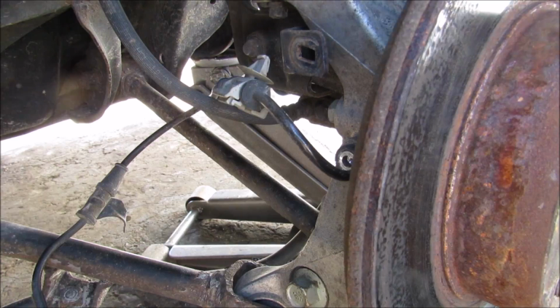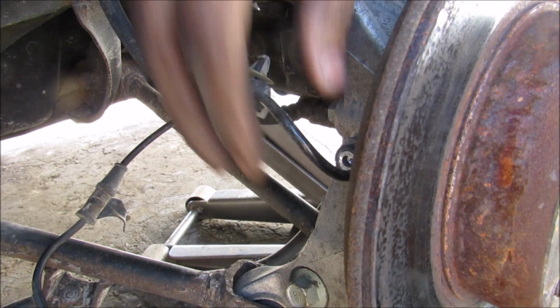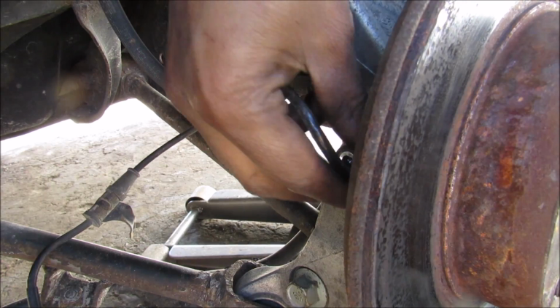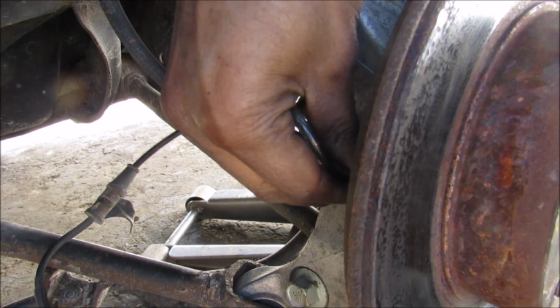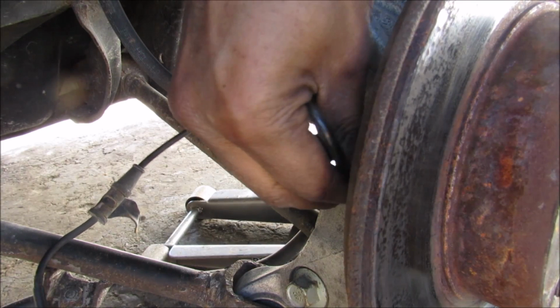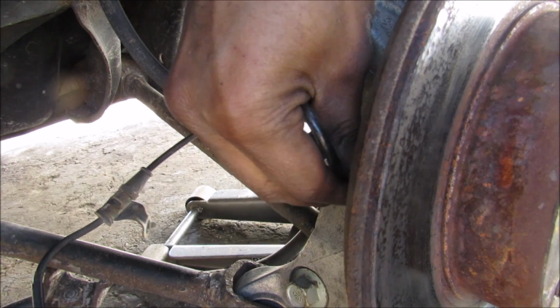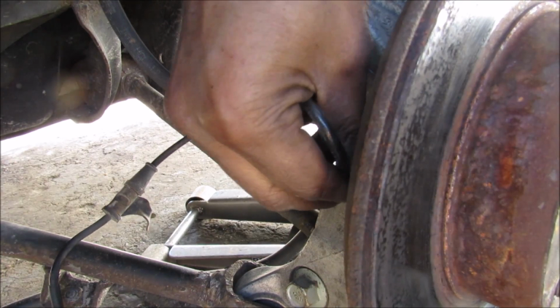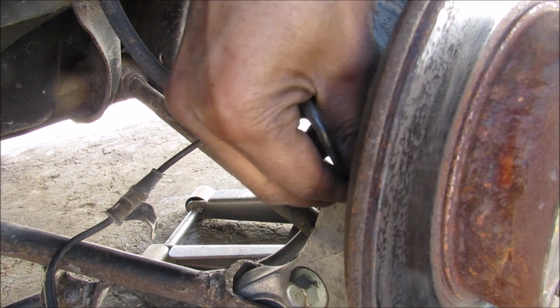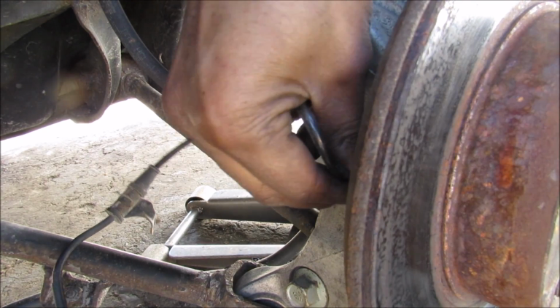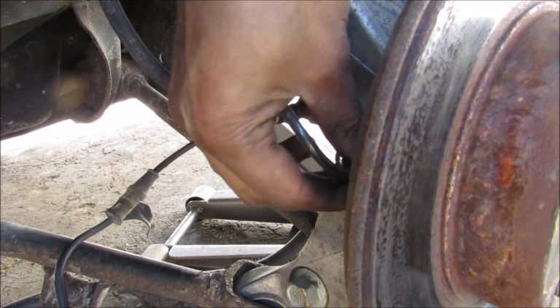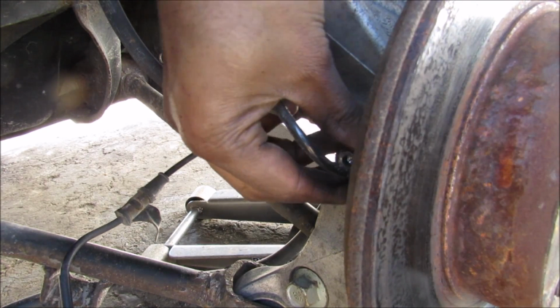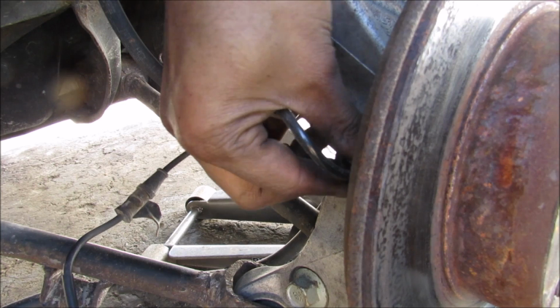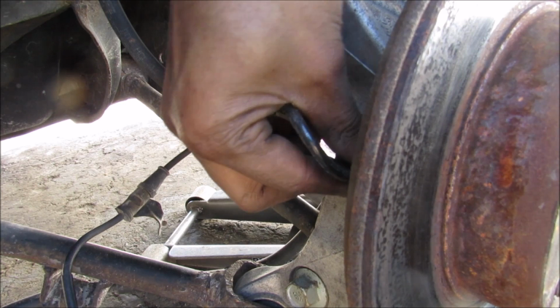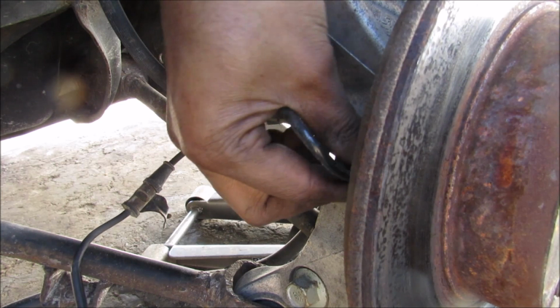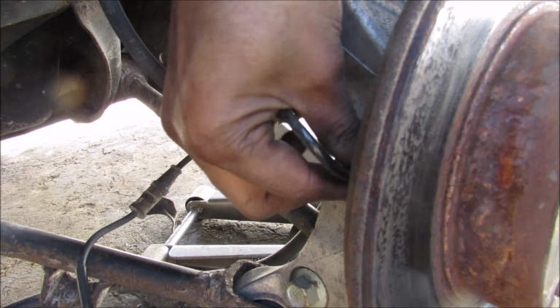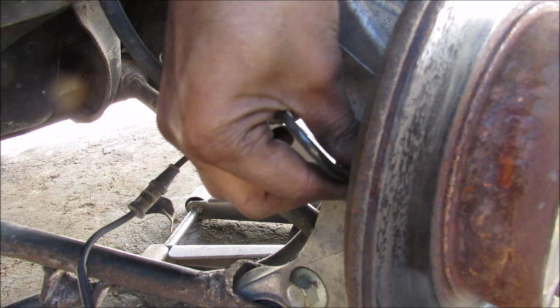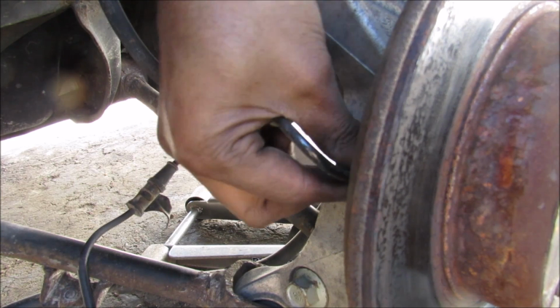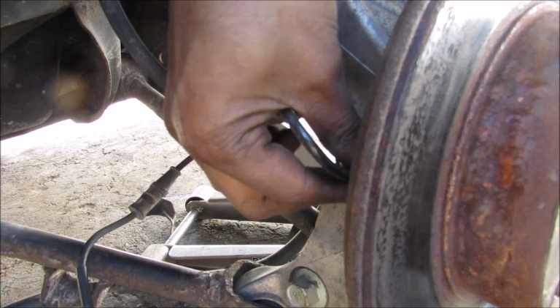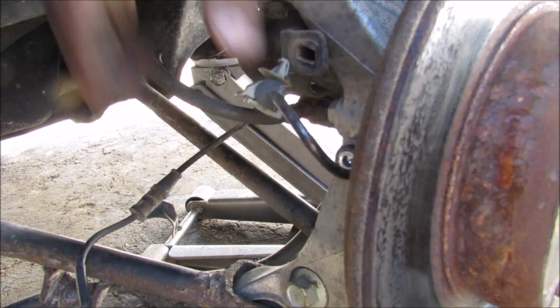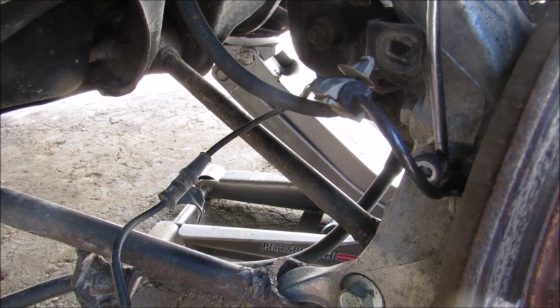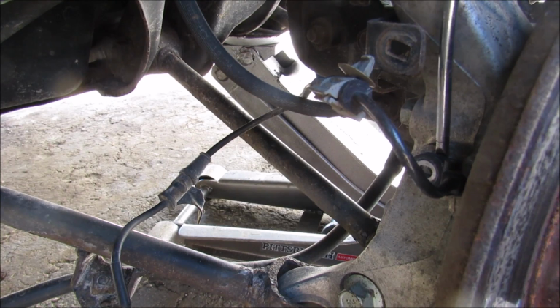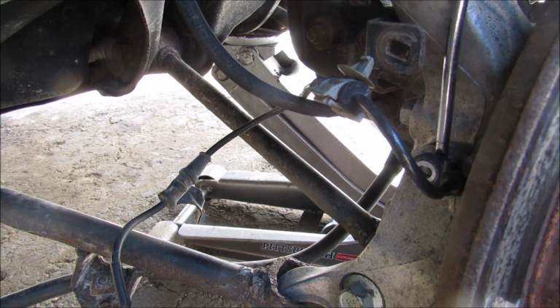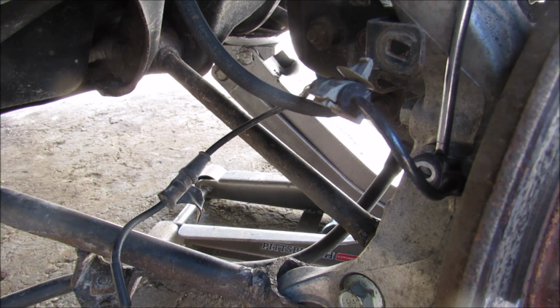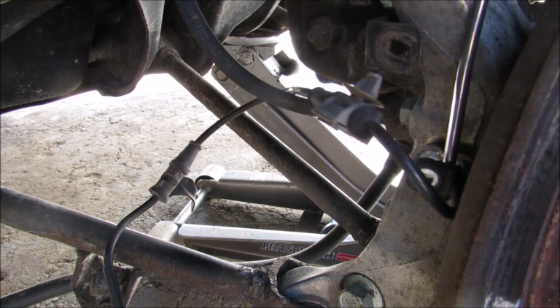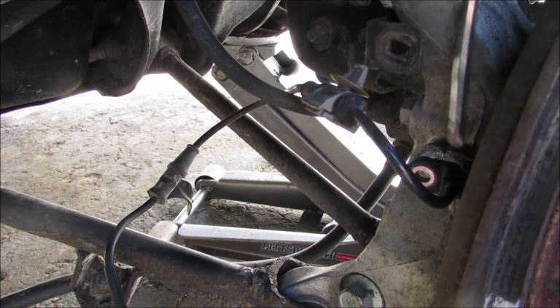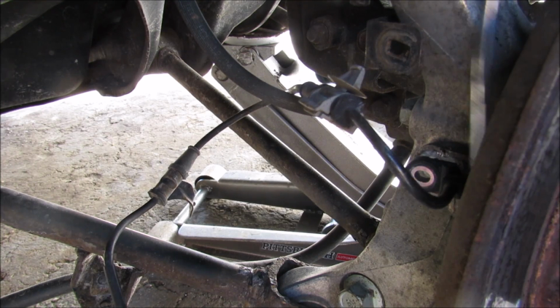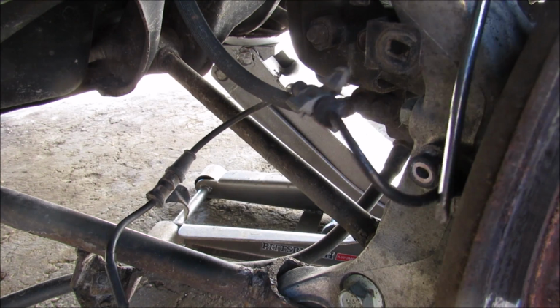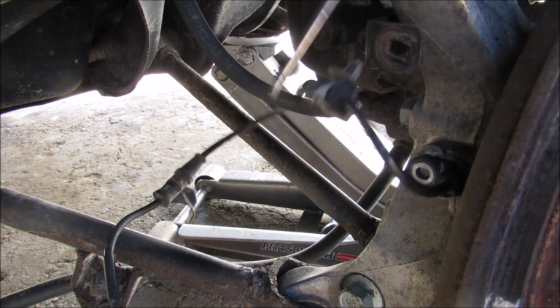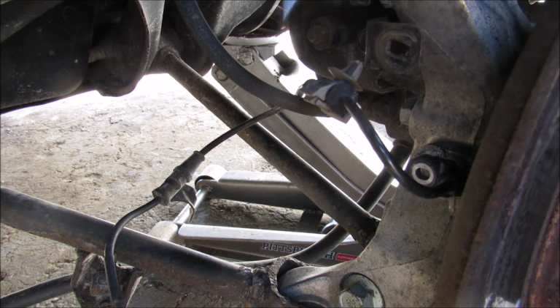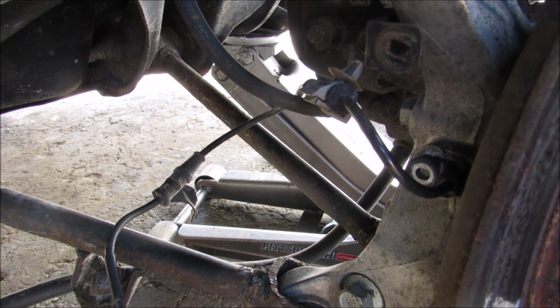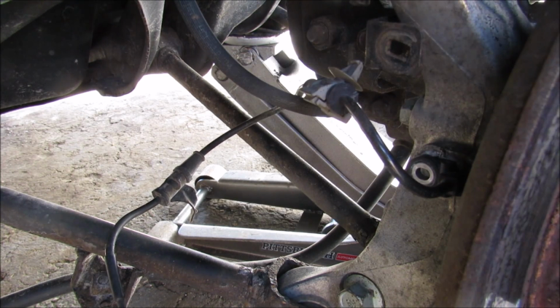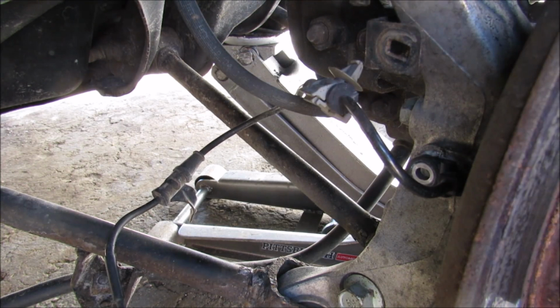We're going to hope and pray that this sensor comes out without snapping — it seems kind of stuck in there. And I snapped it. It's really stuck in there, so I'm going to have to drill this out.